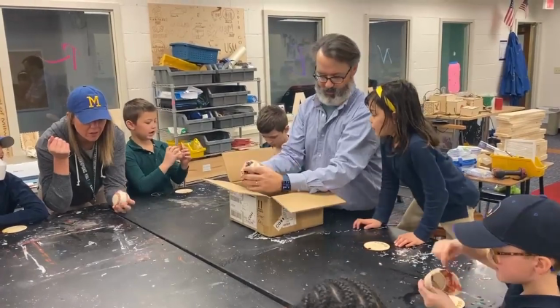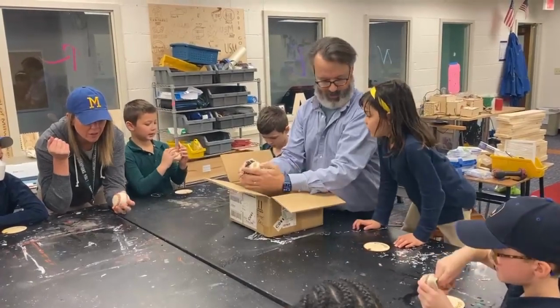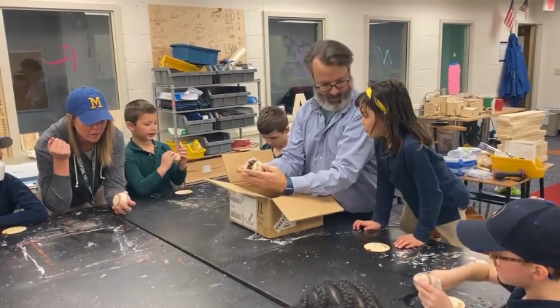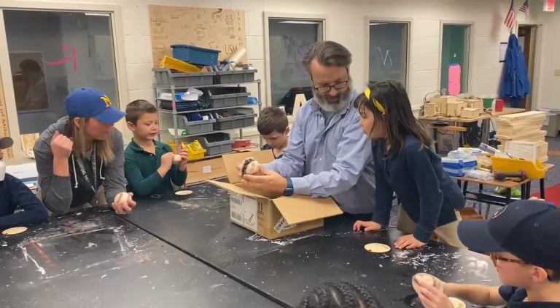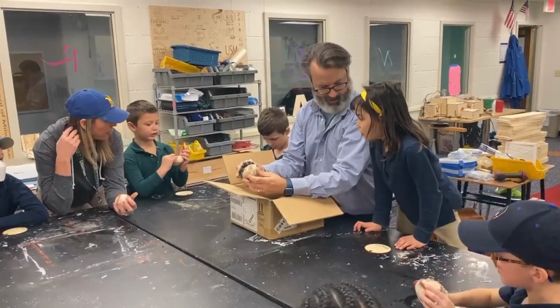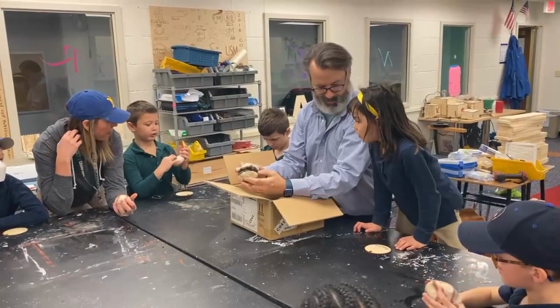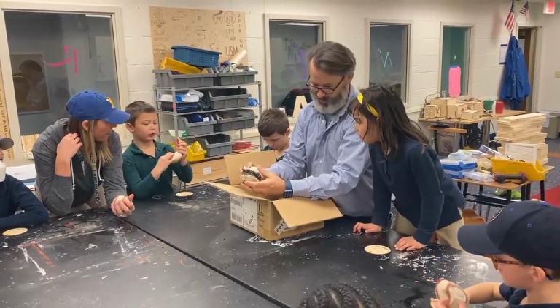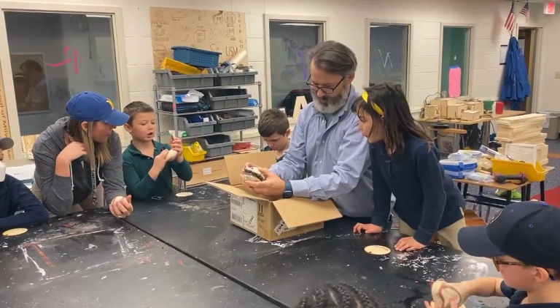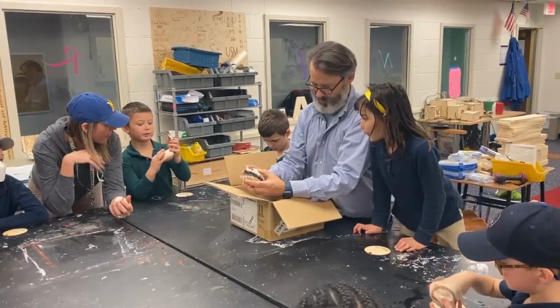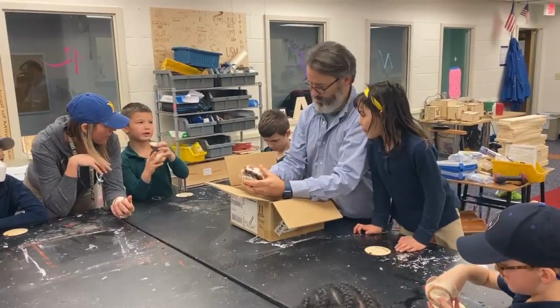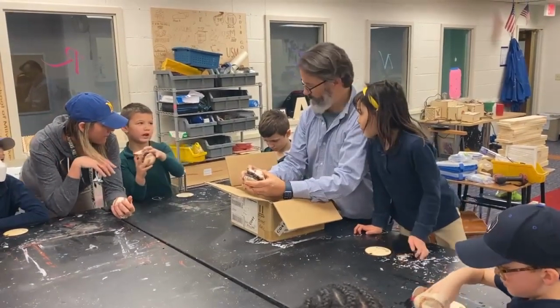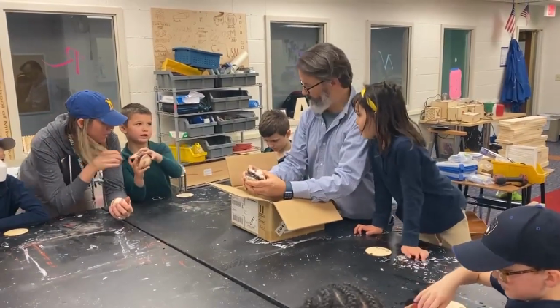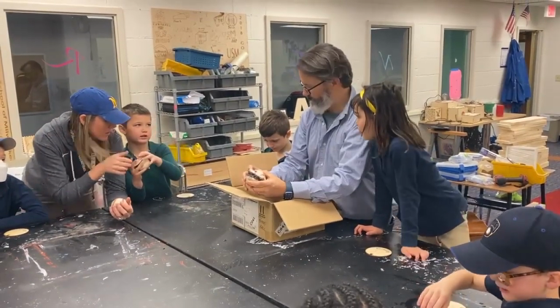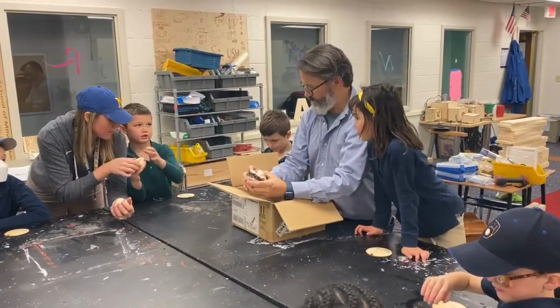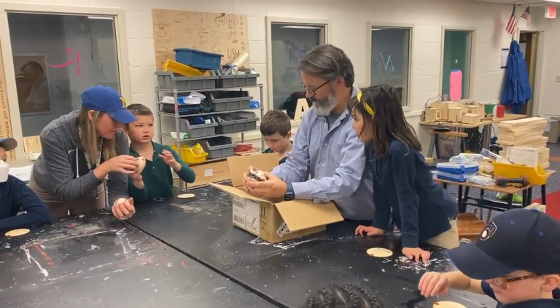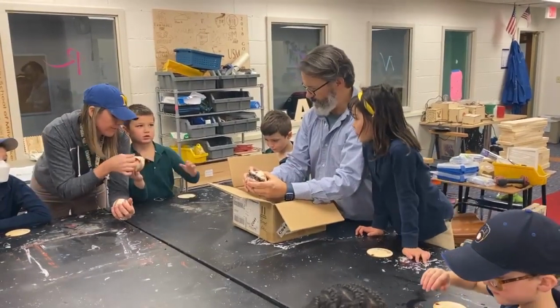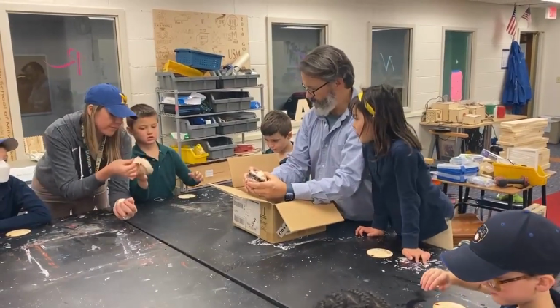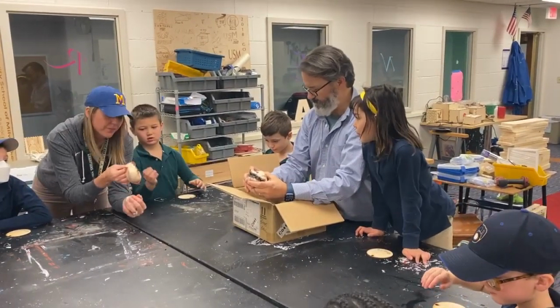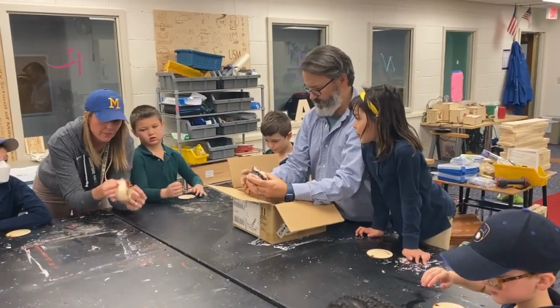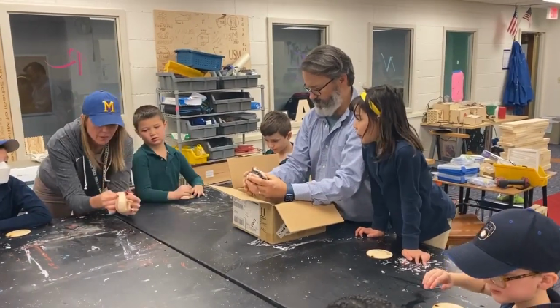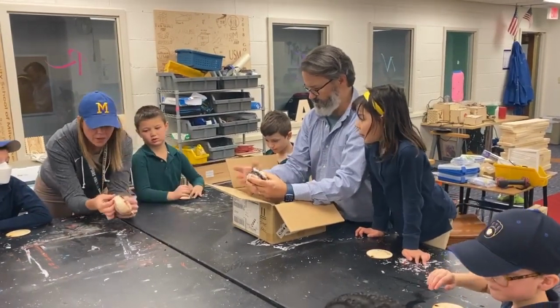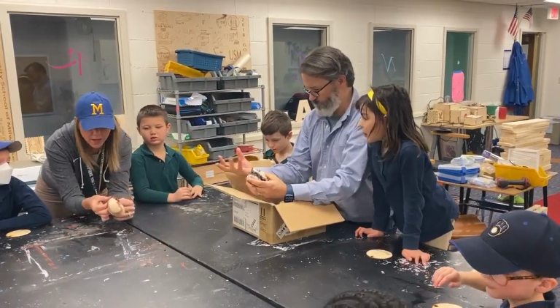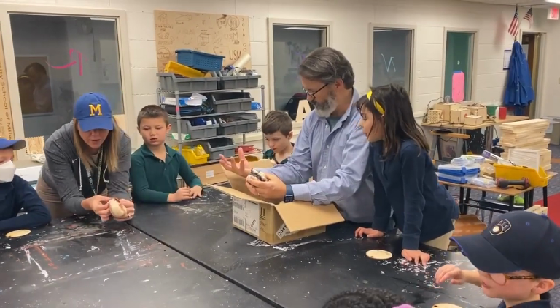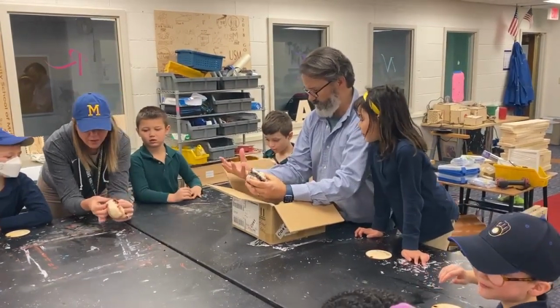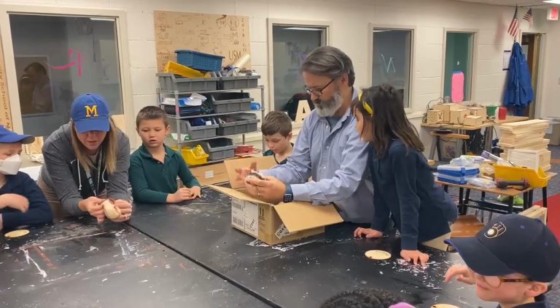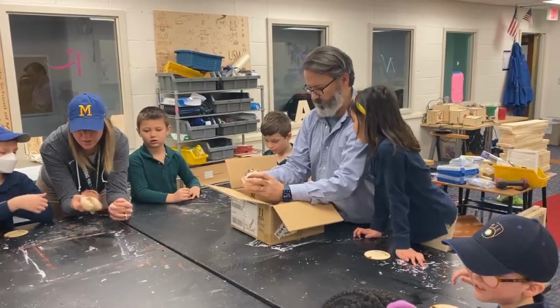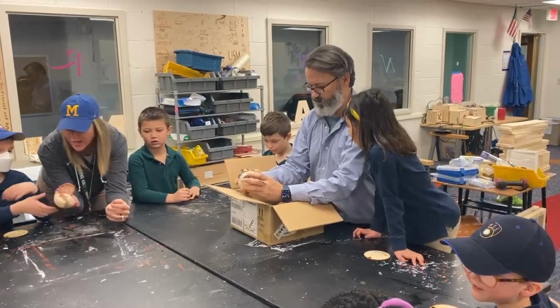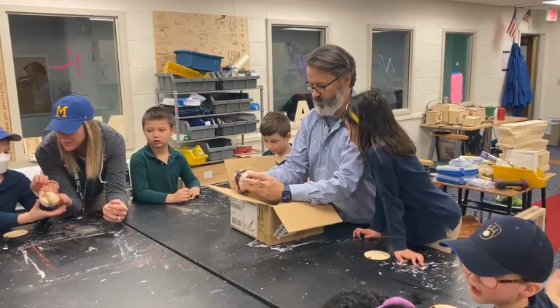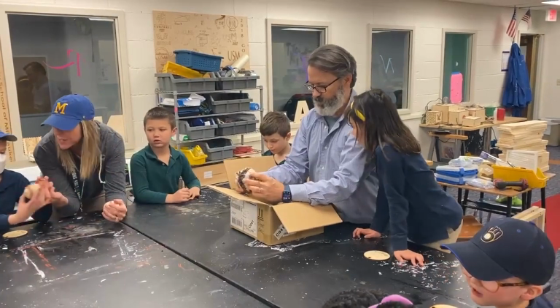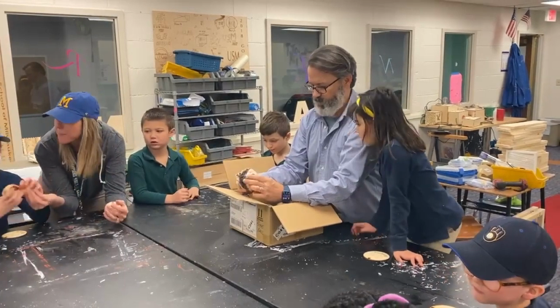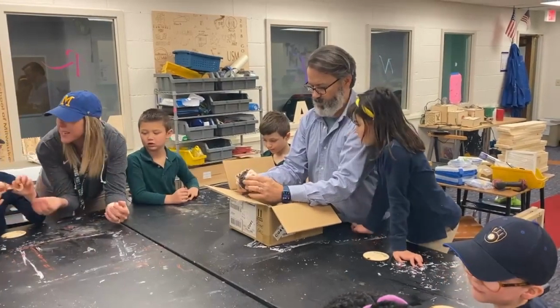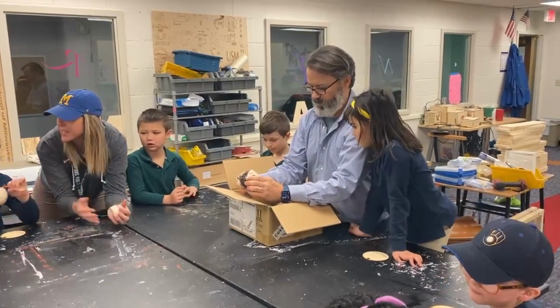Yeah, I mean it's a little hard but not... Yeah, it's really flexible, right? Yeah, it's bendy.